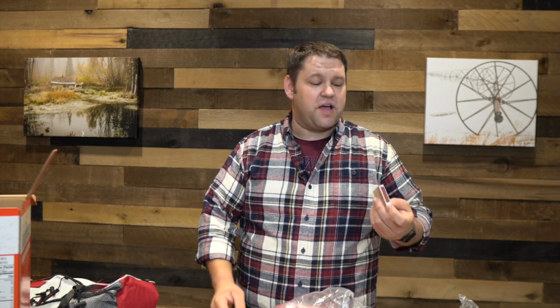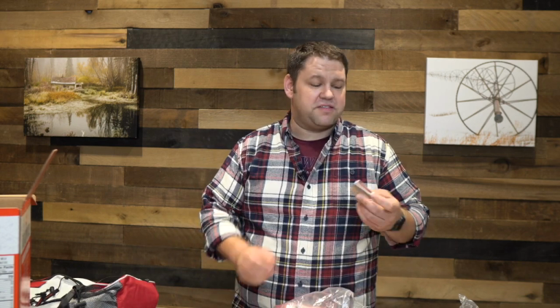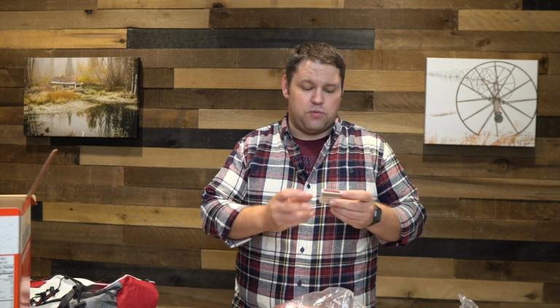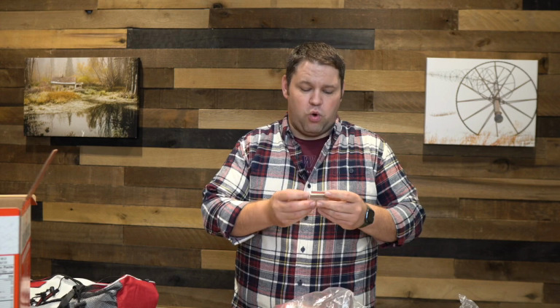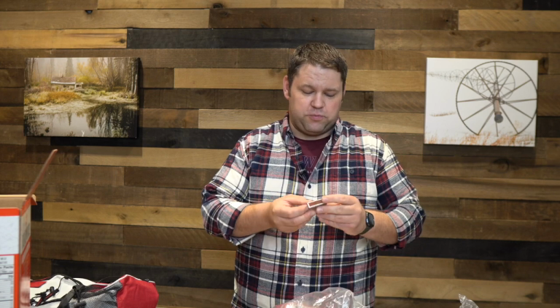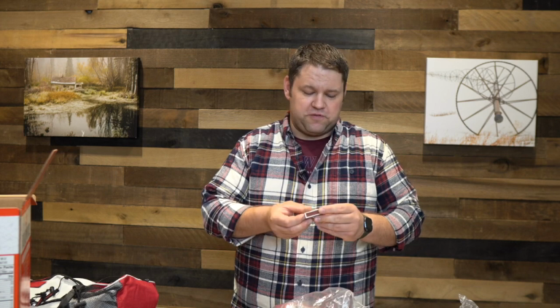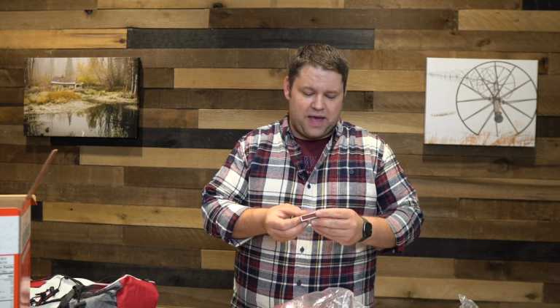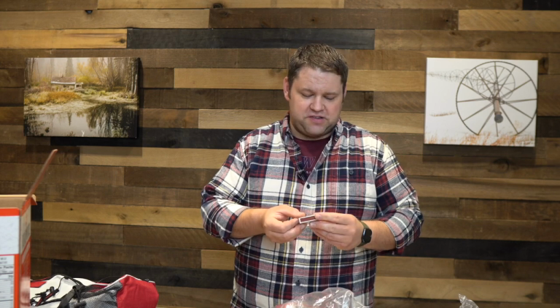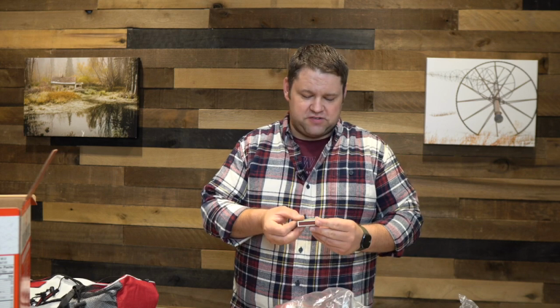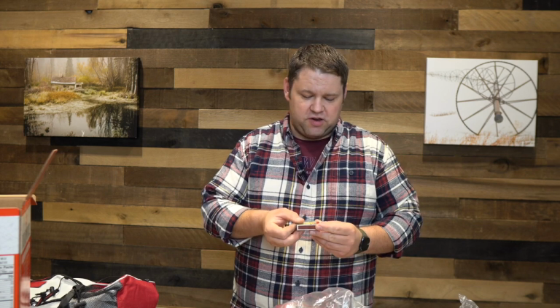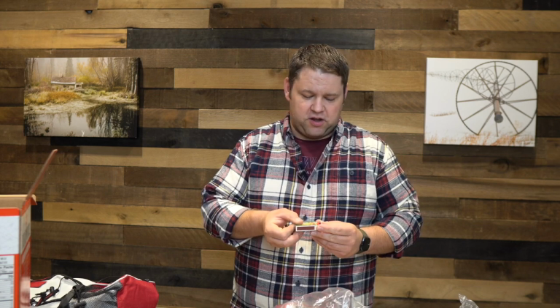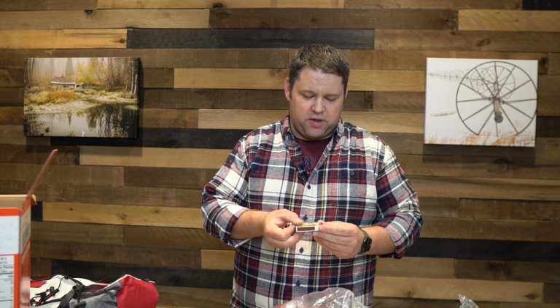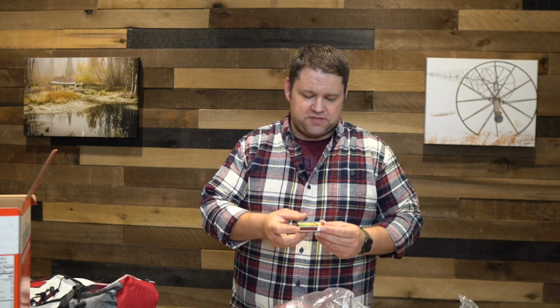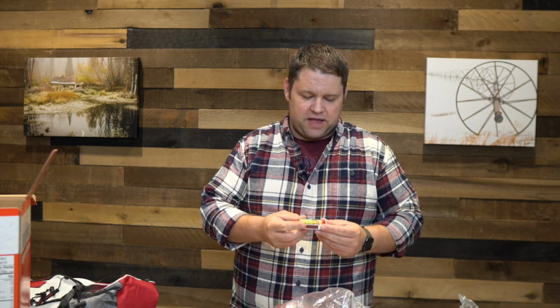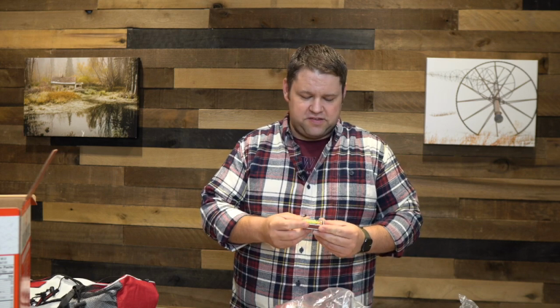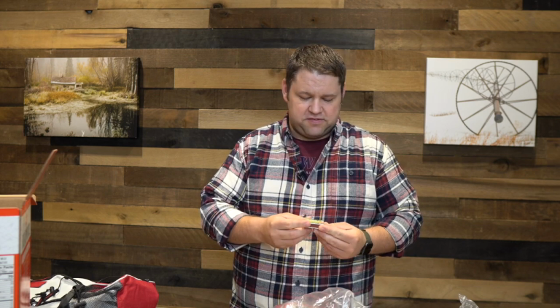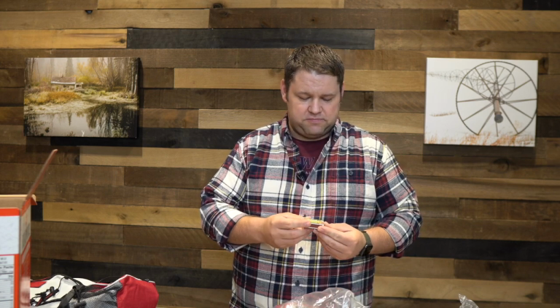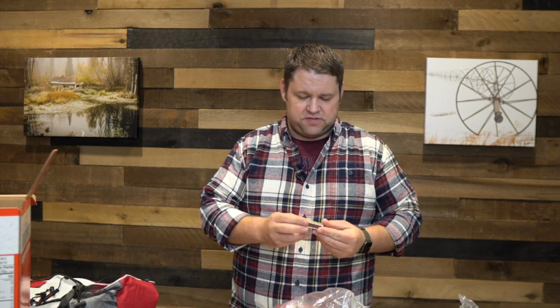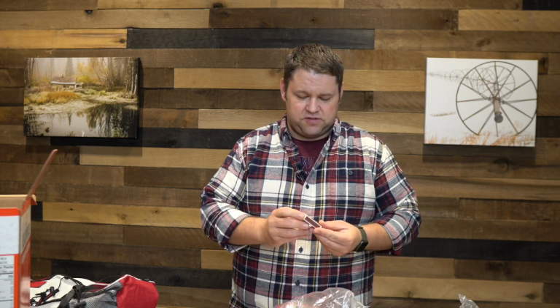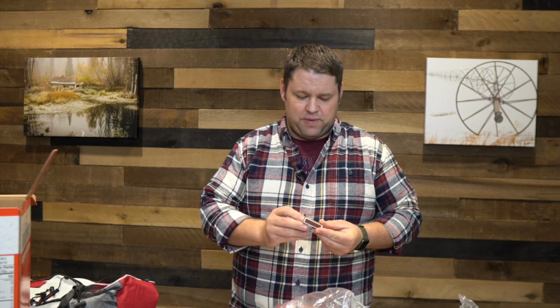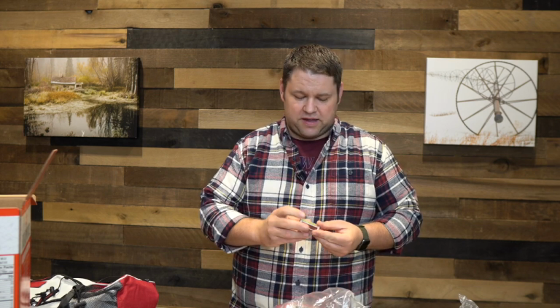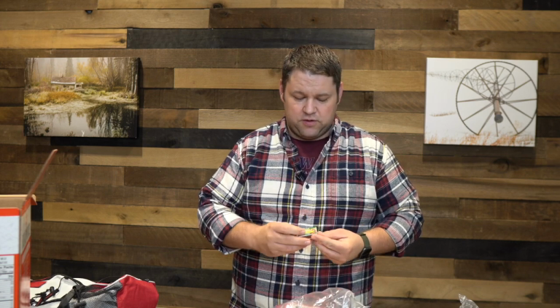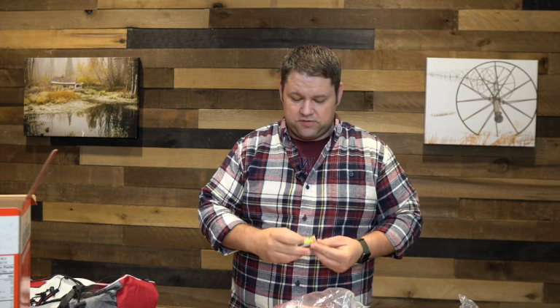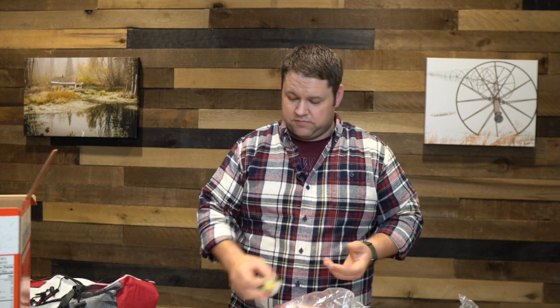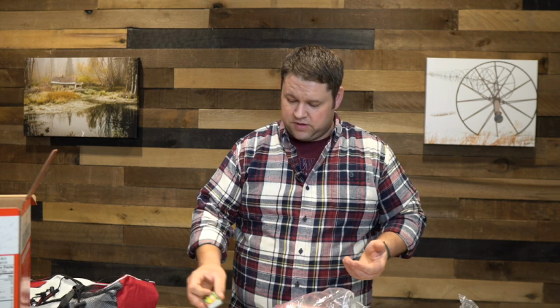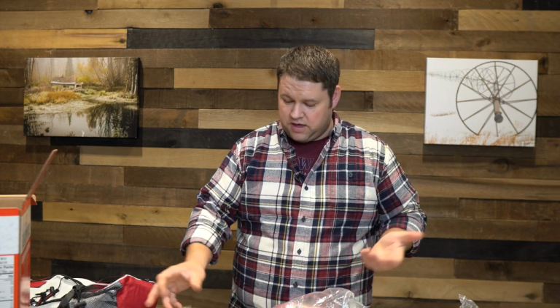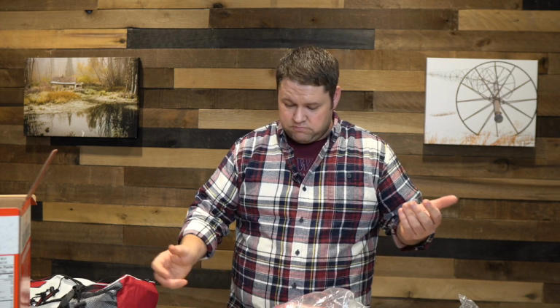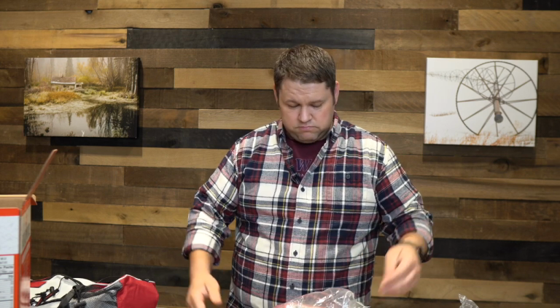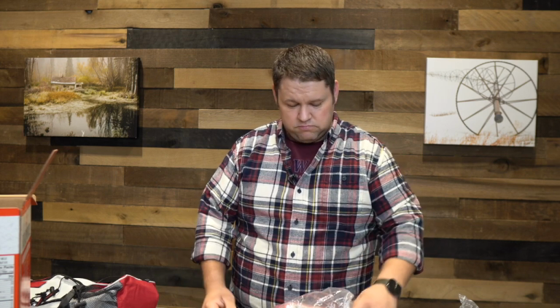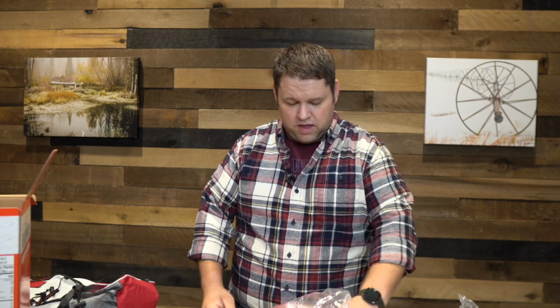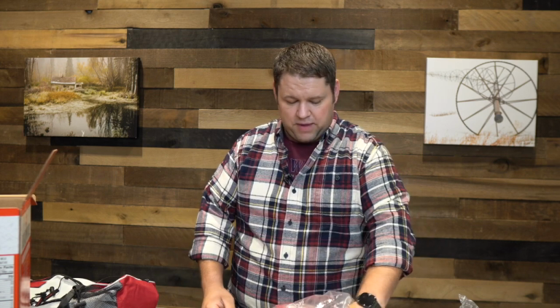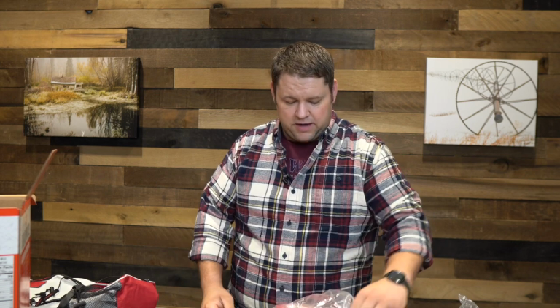We've got some waterproof strike-on-box matches — just a little pack of those. Not bad.